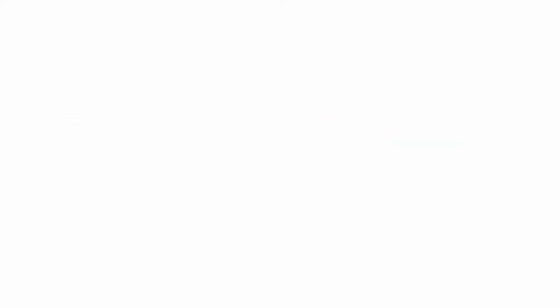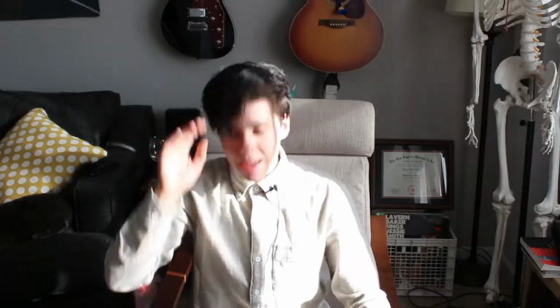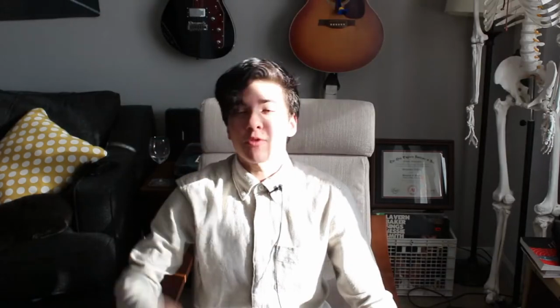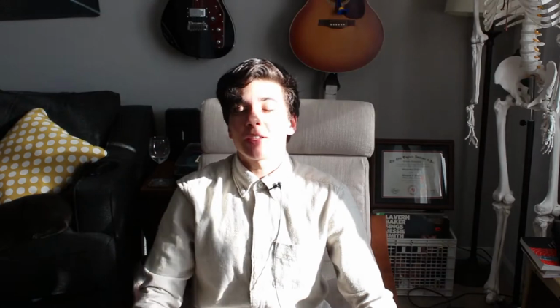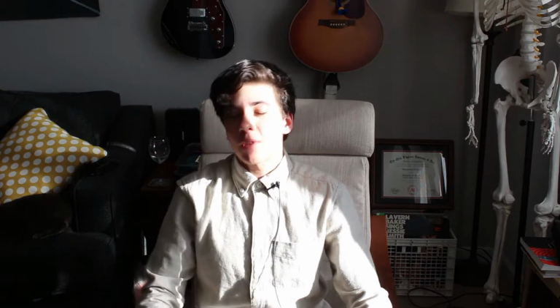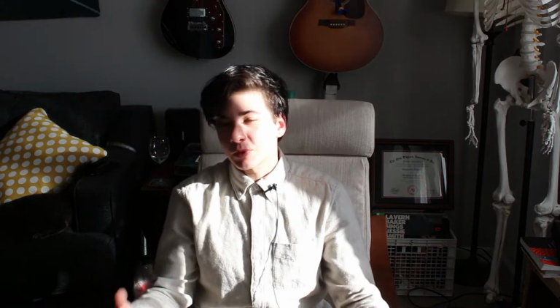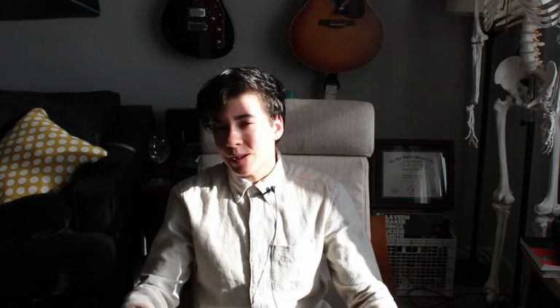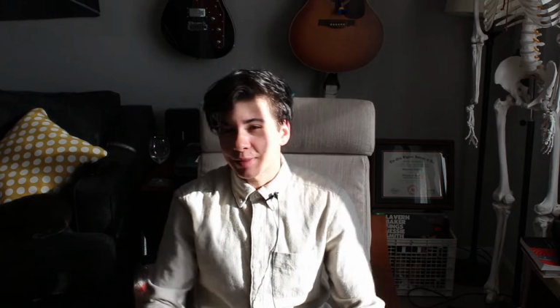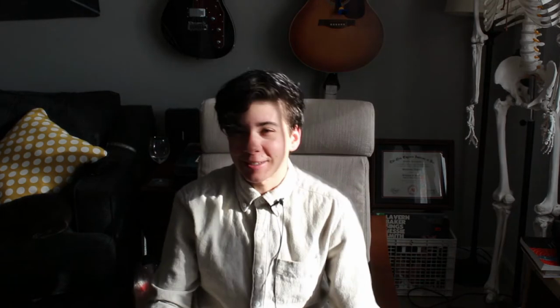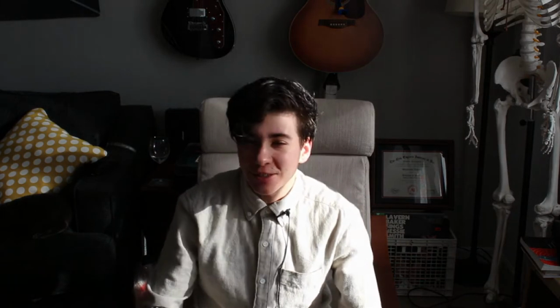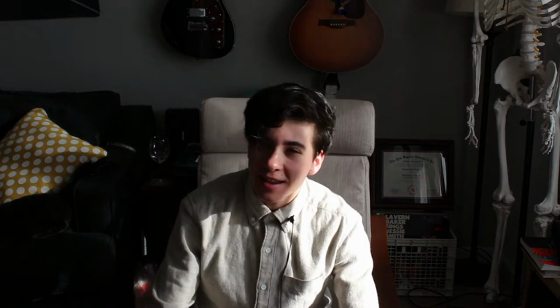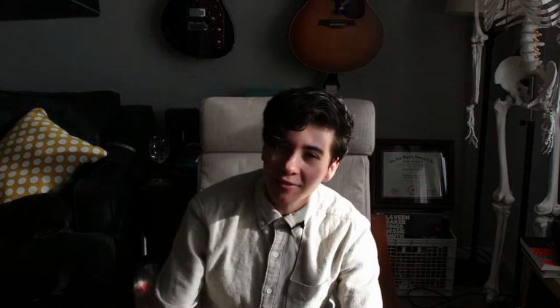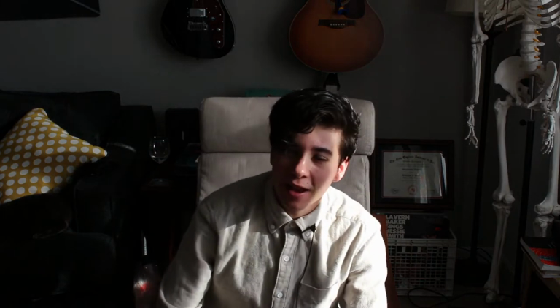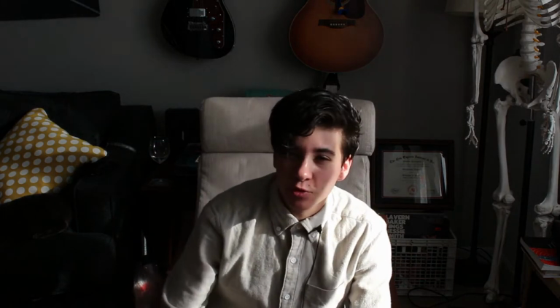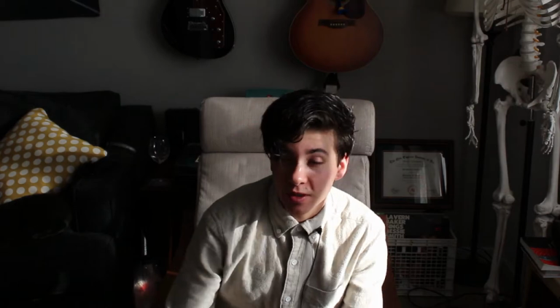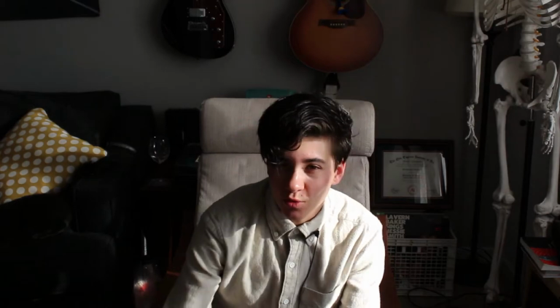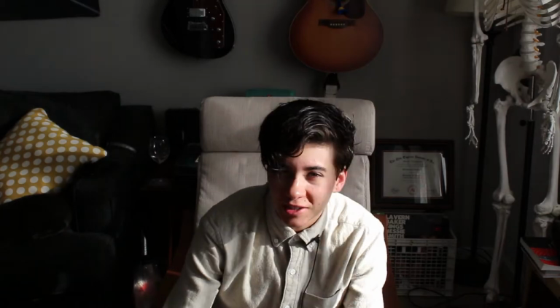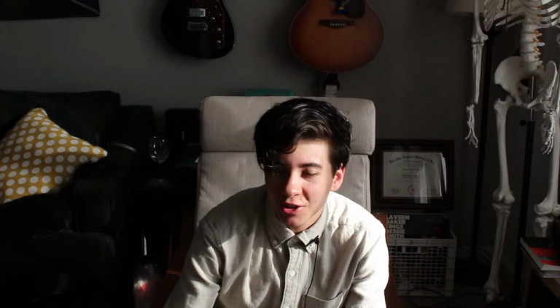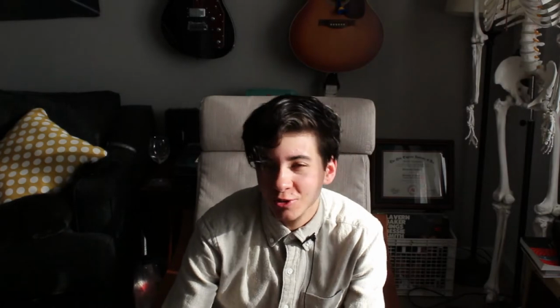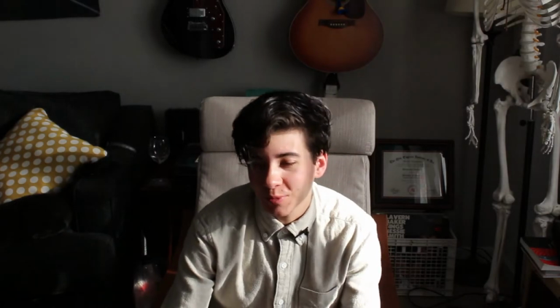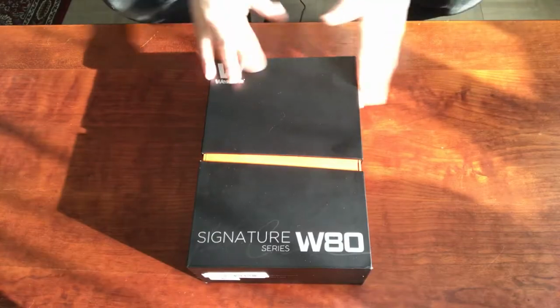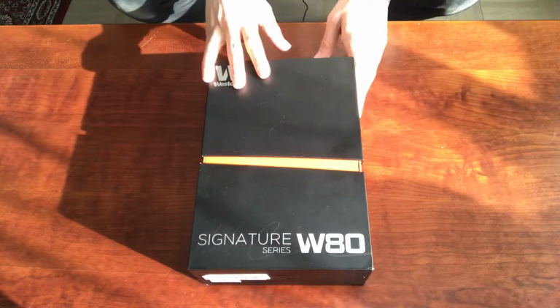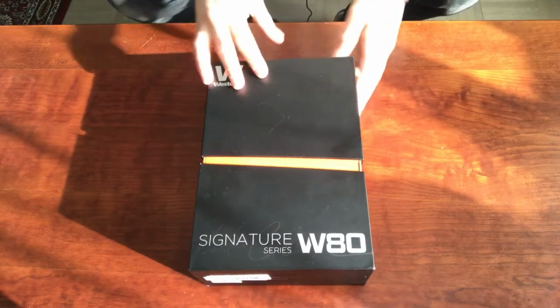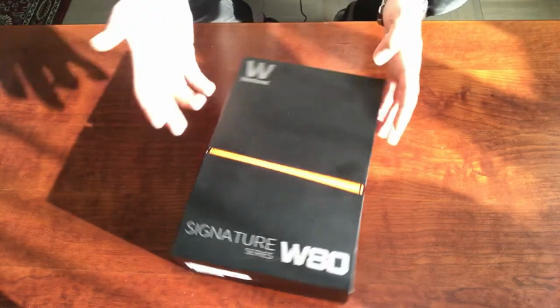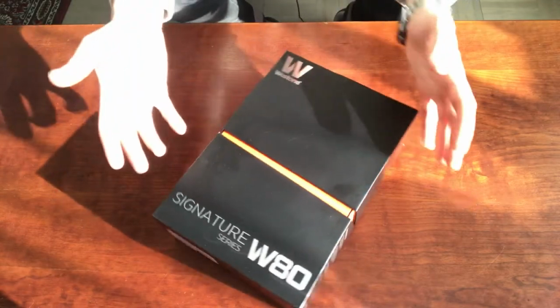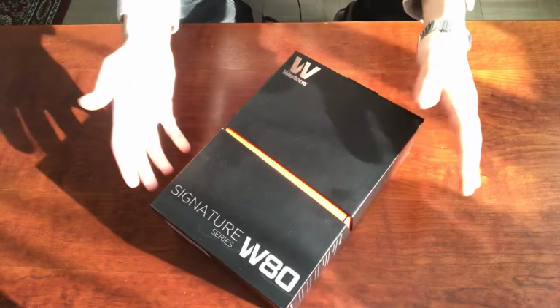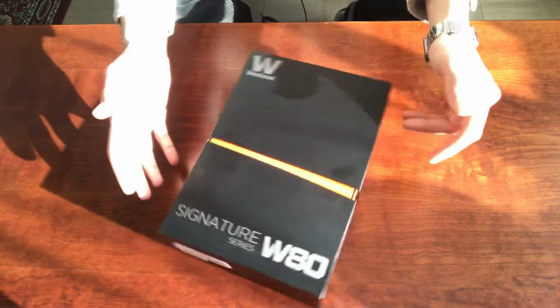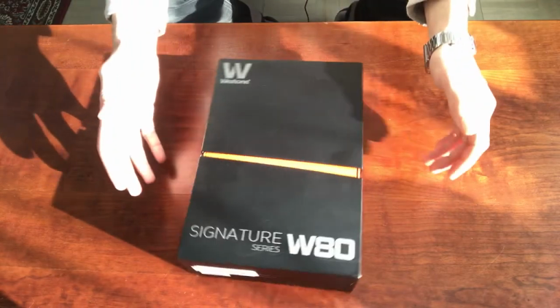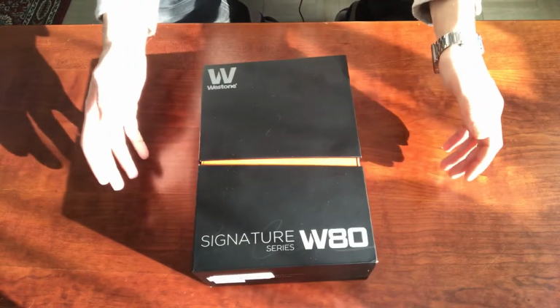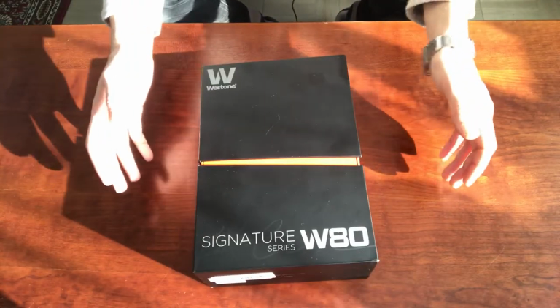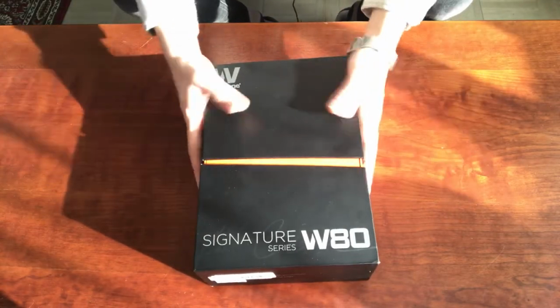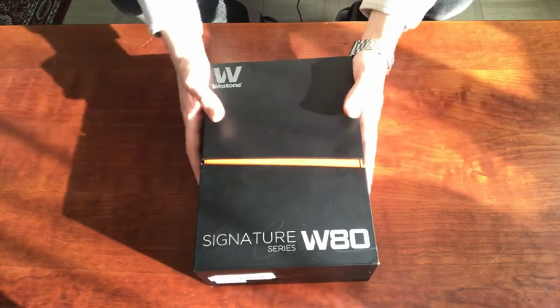Hey everybody, welcome to my place. So today I've got with me the Westone W80. So let's see what's inside the box here.